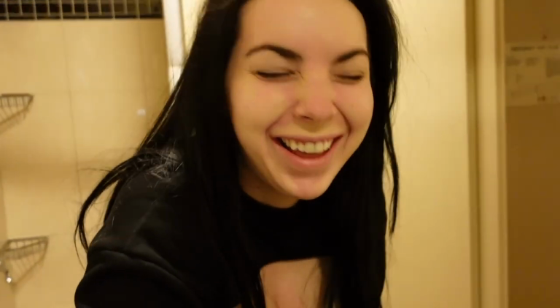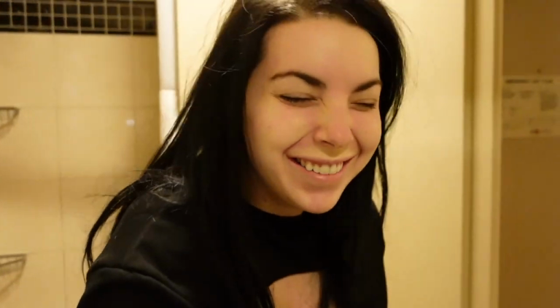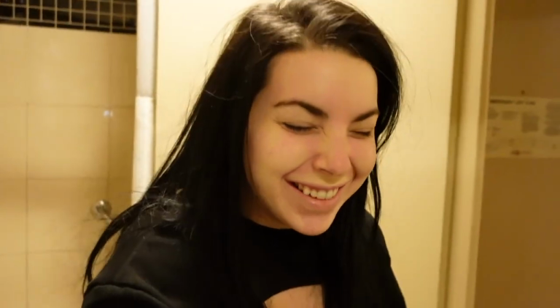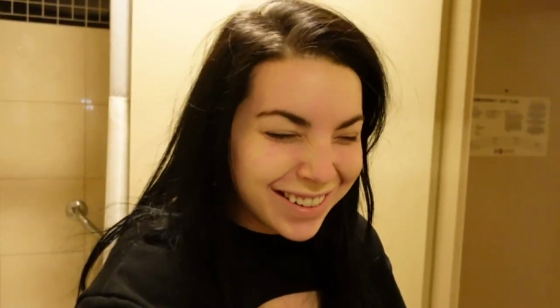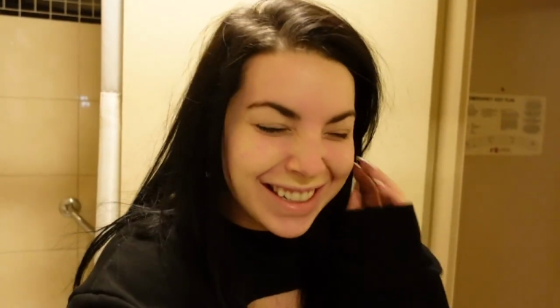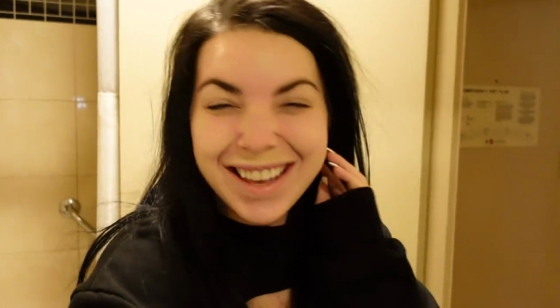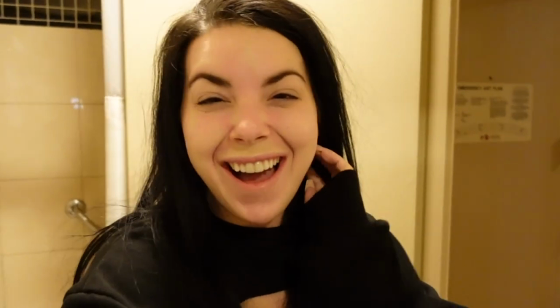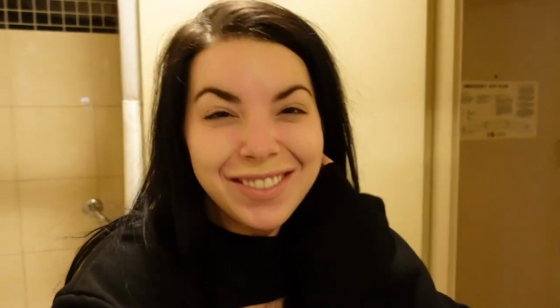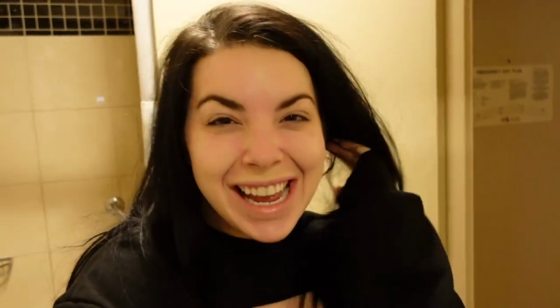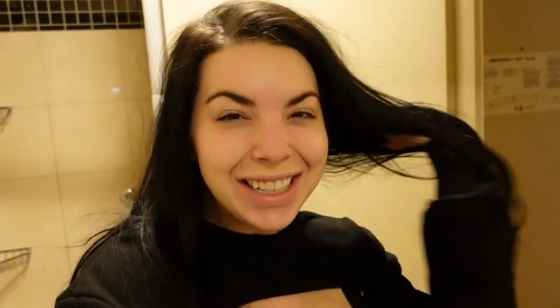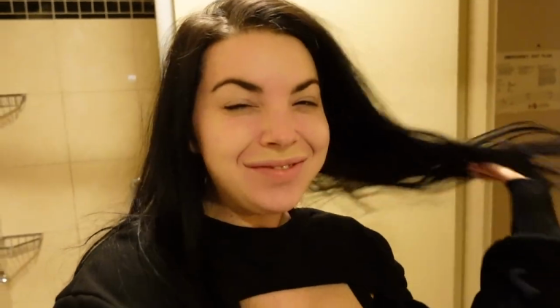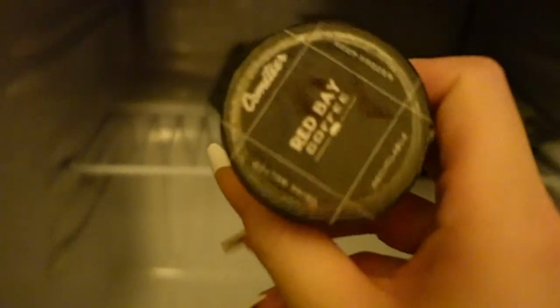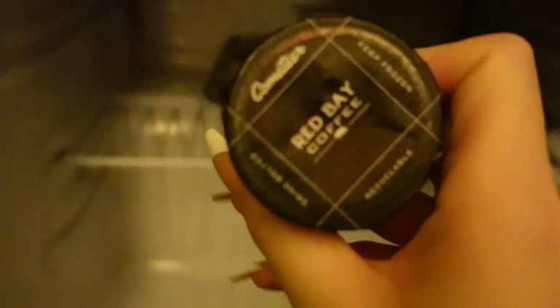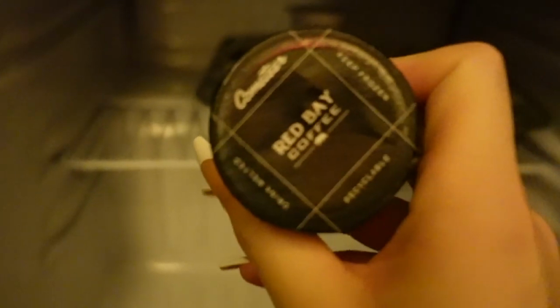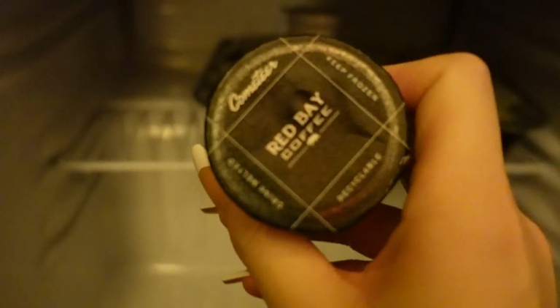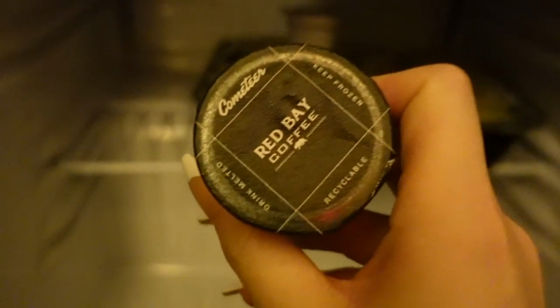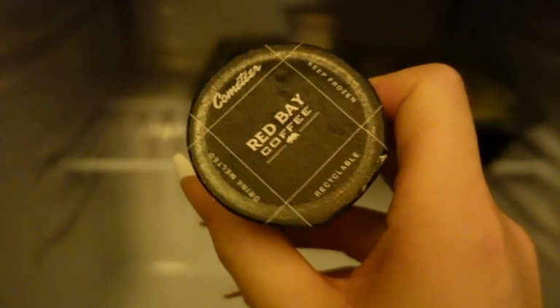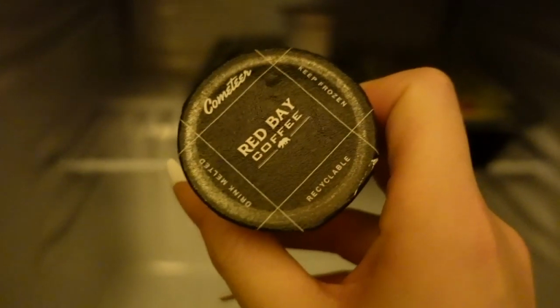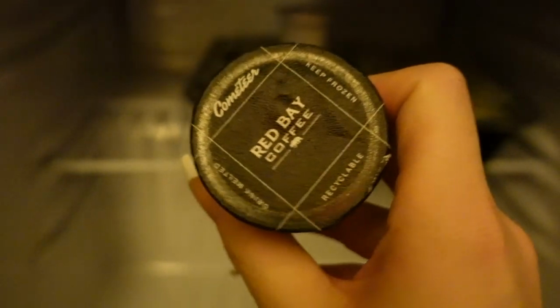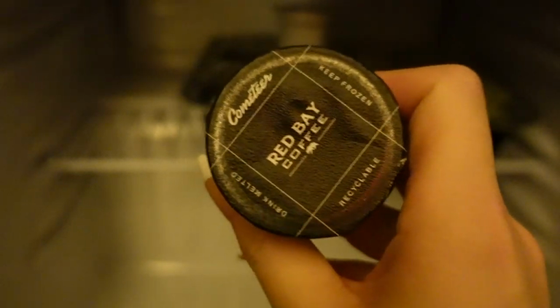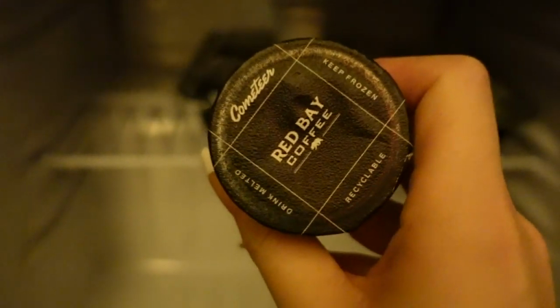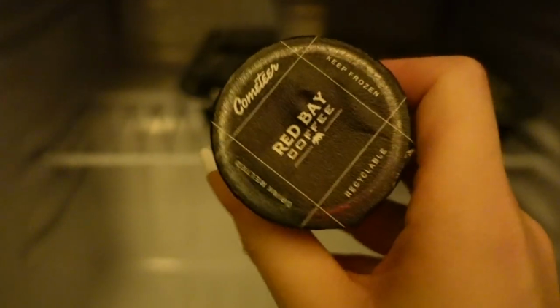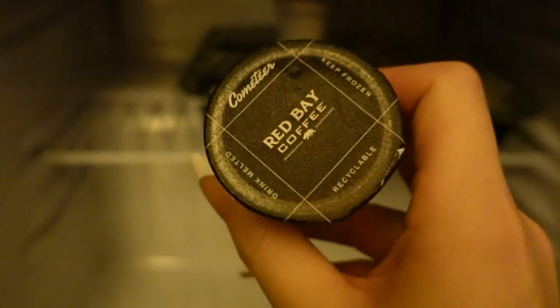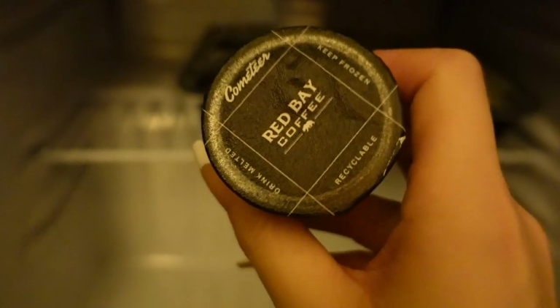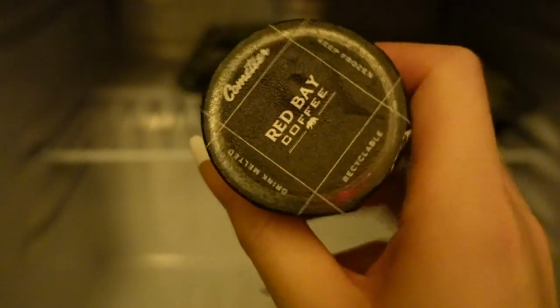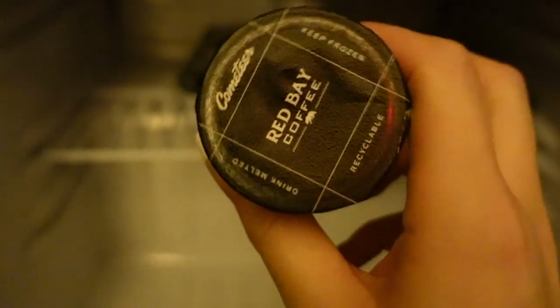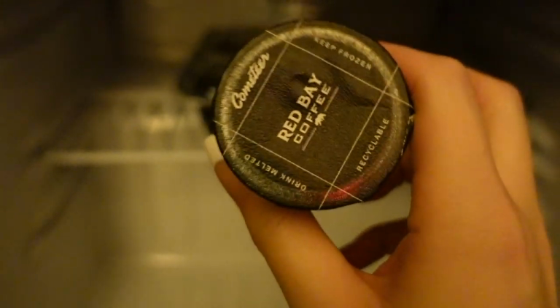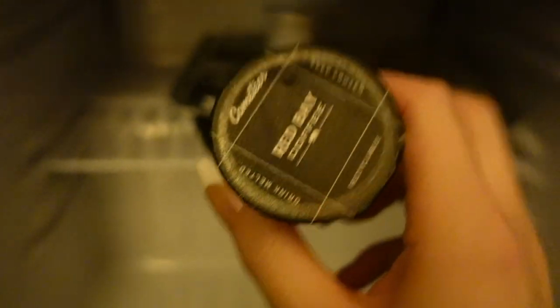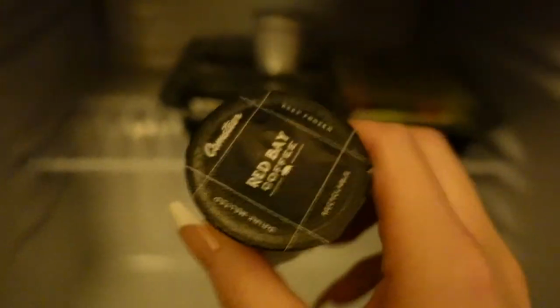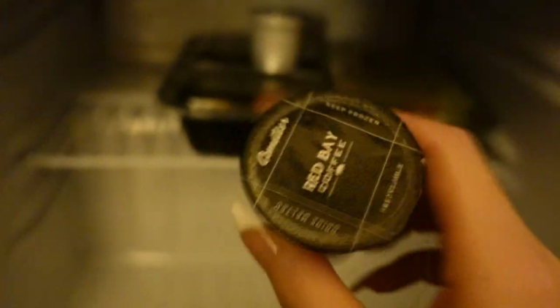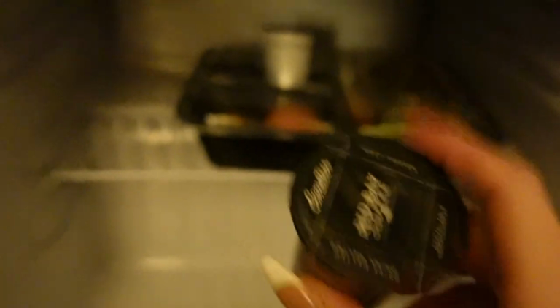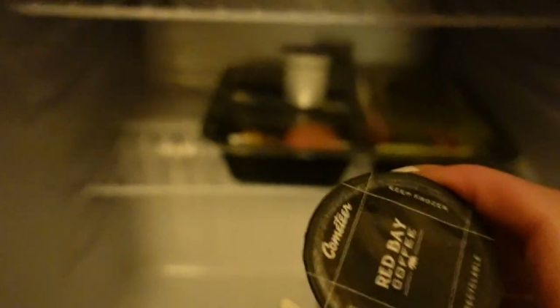I haven't tried this Verb Energy bar flavor yet, so let's see how this one is.